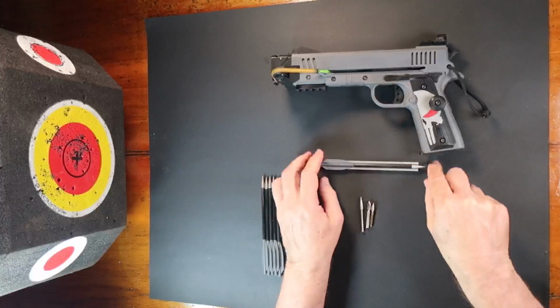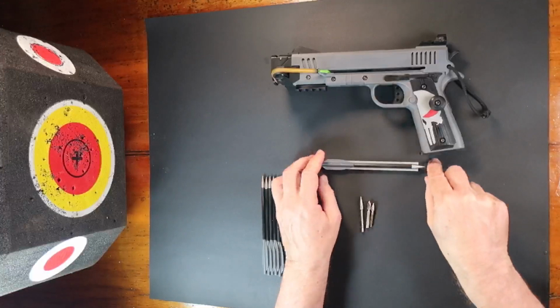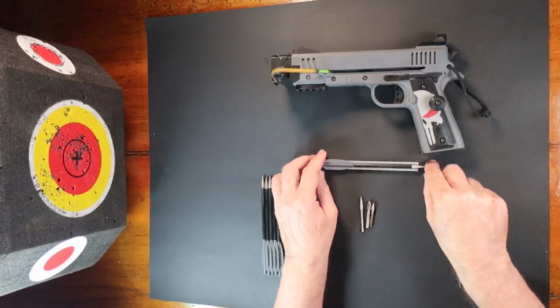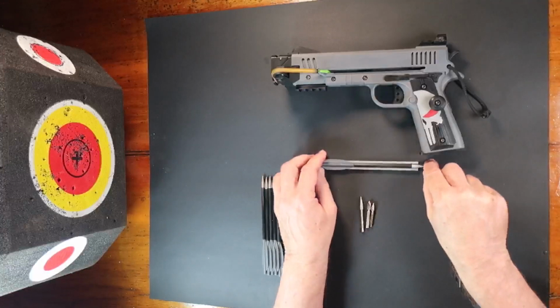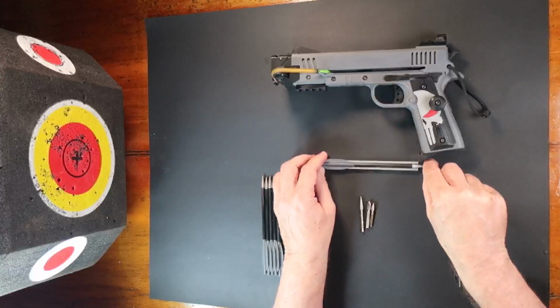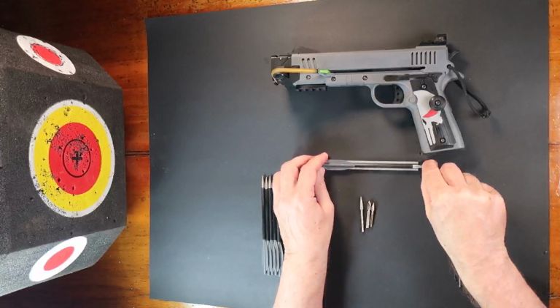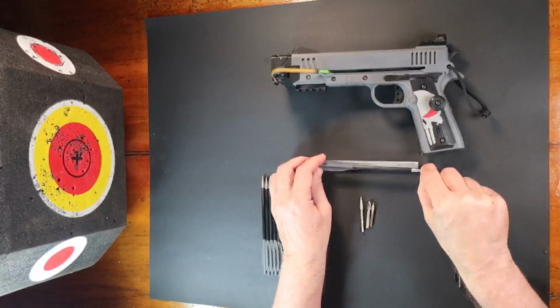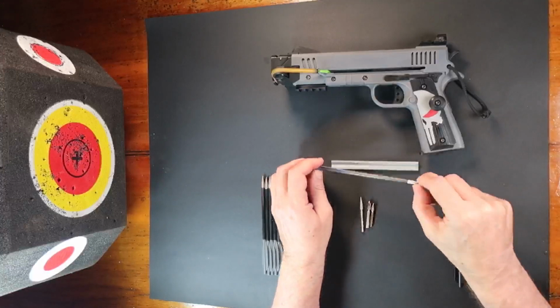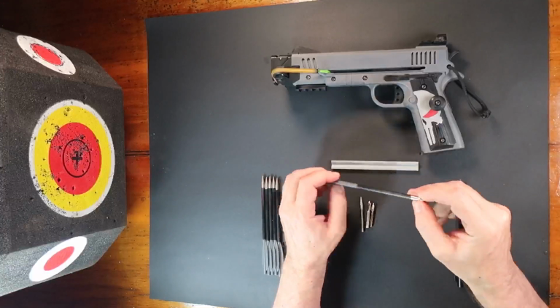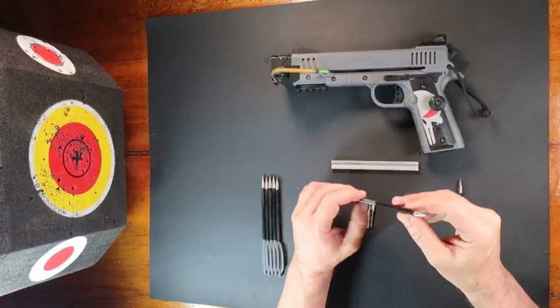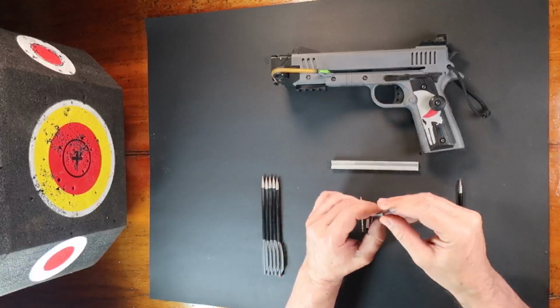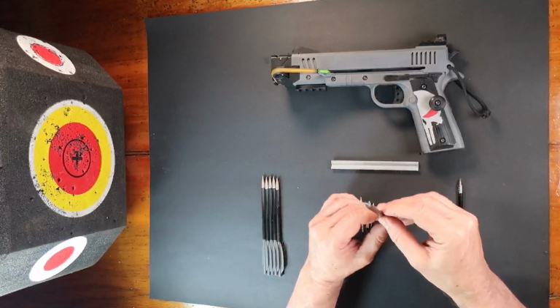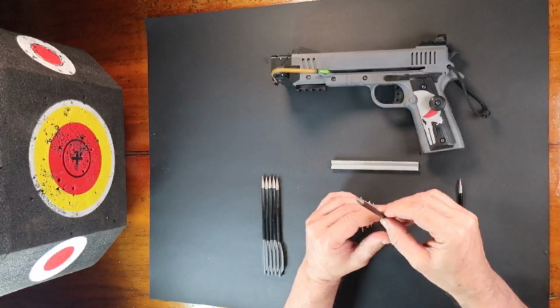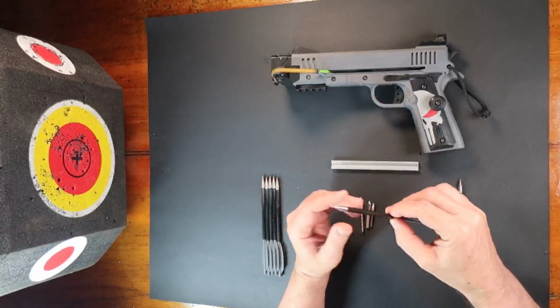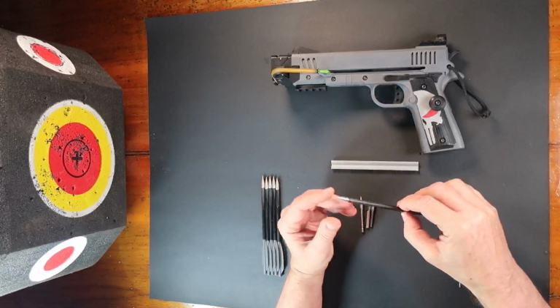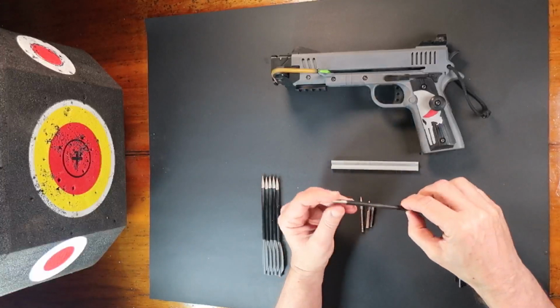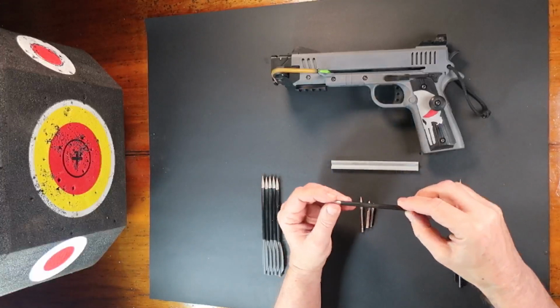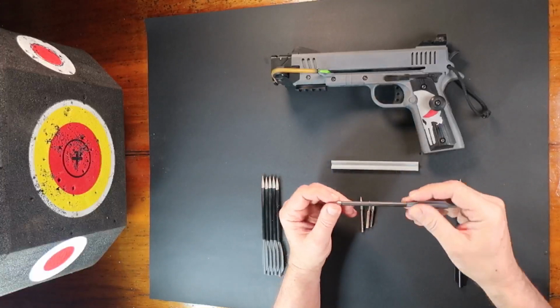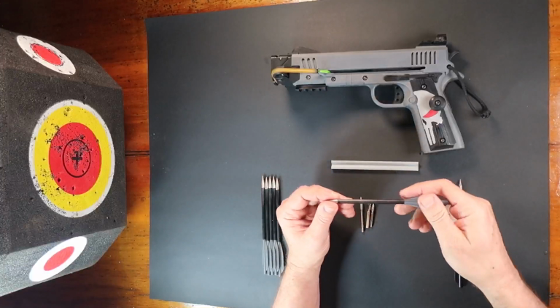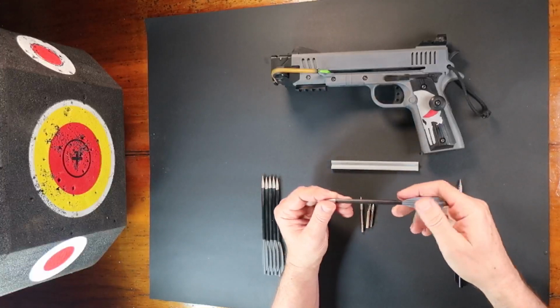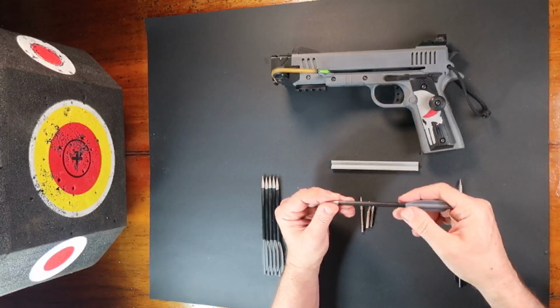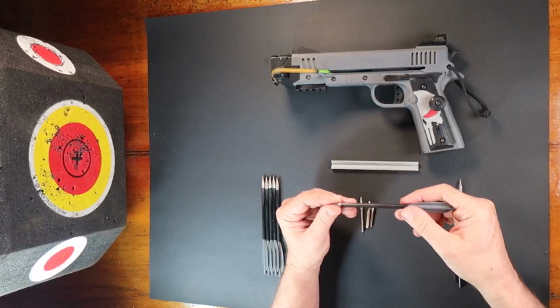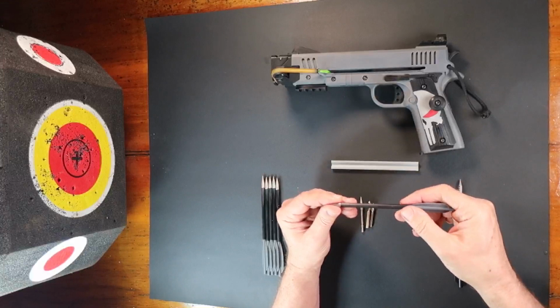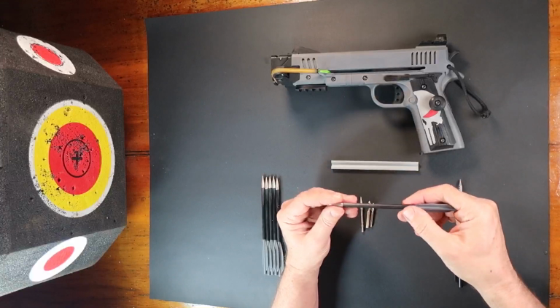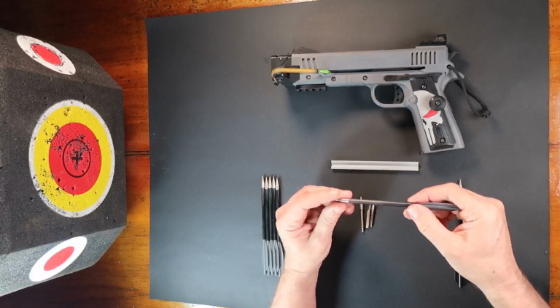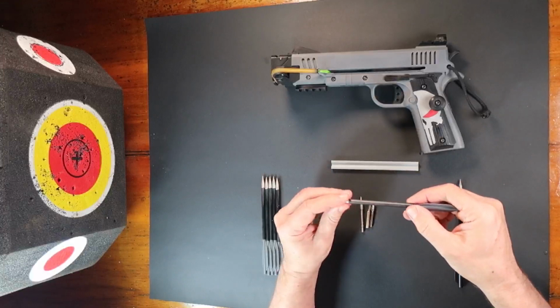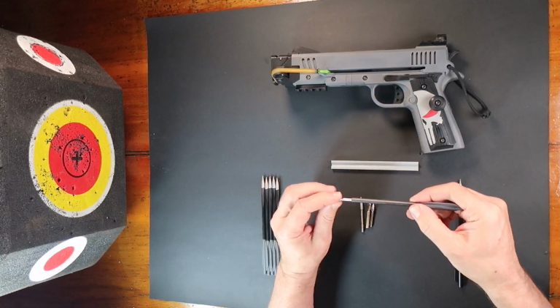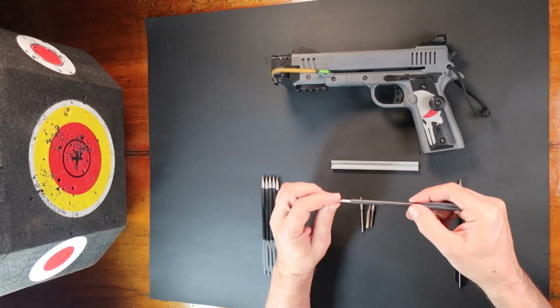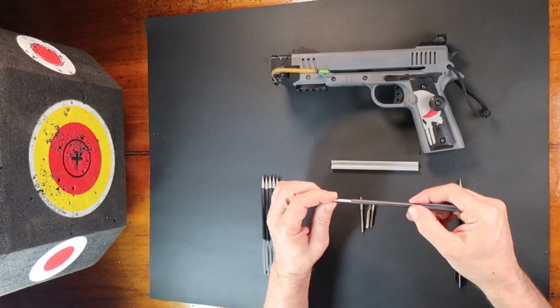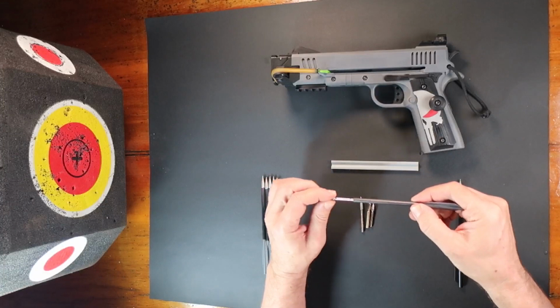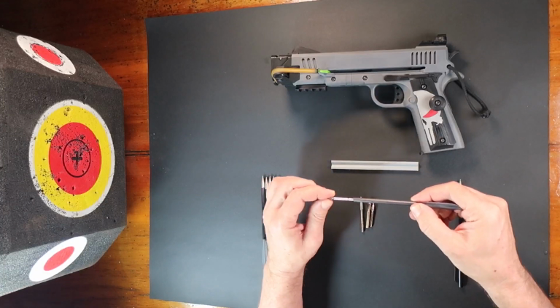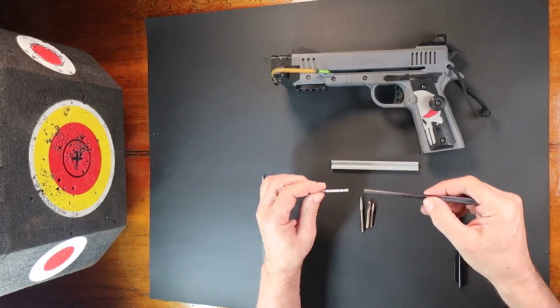I've had trouble sourcing other higher quality bolts, so I've worked out a relatively easy way to make my own.